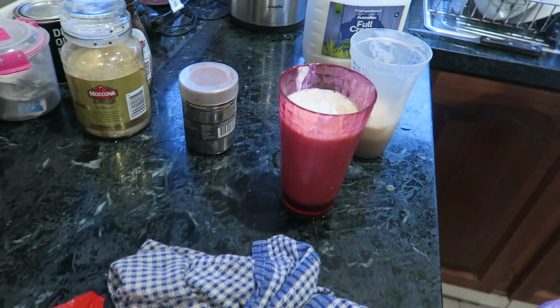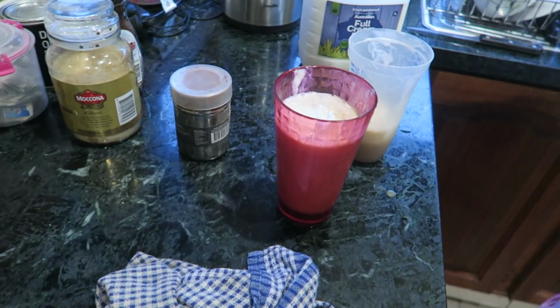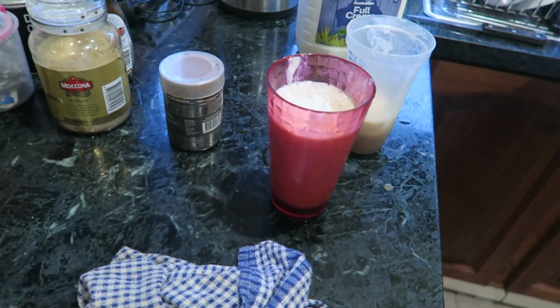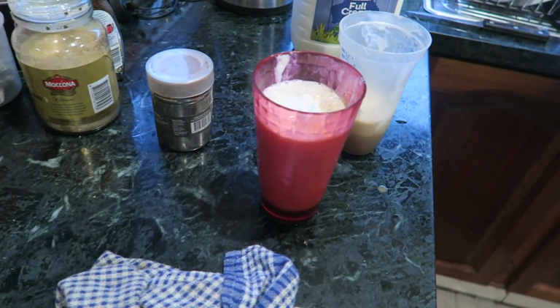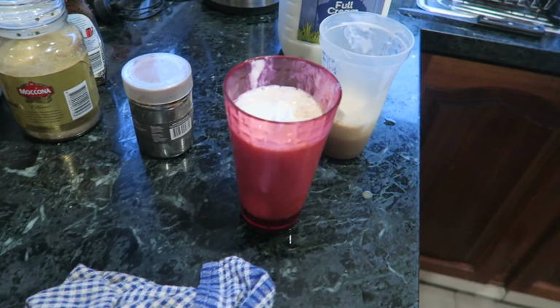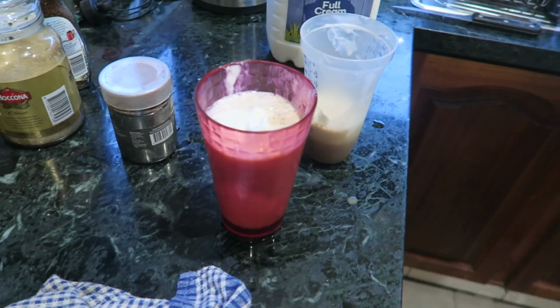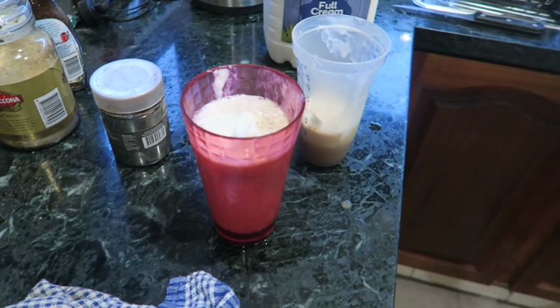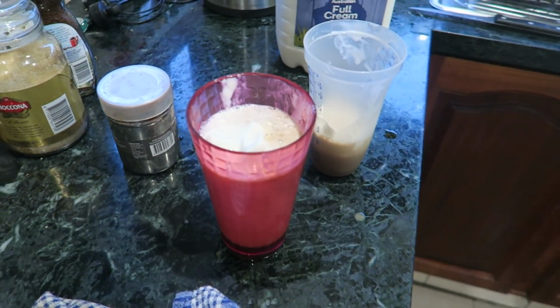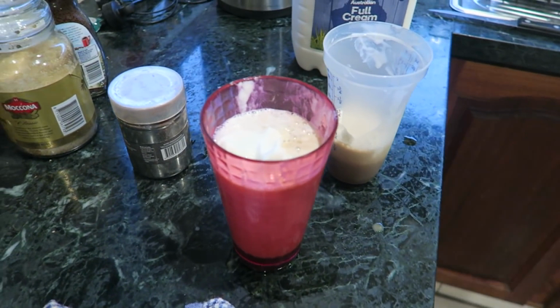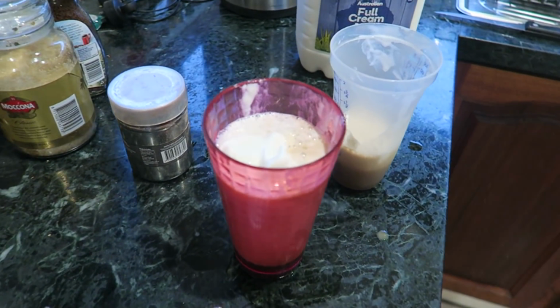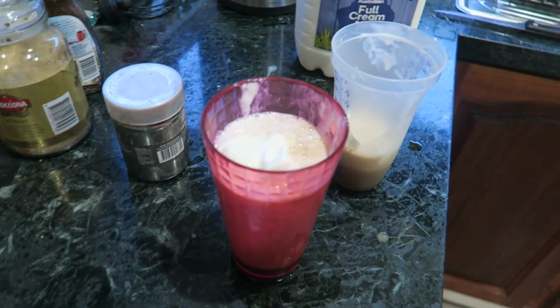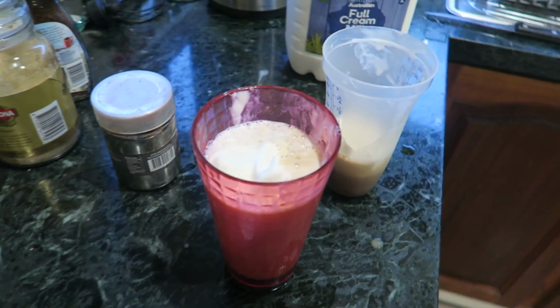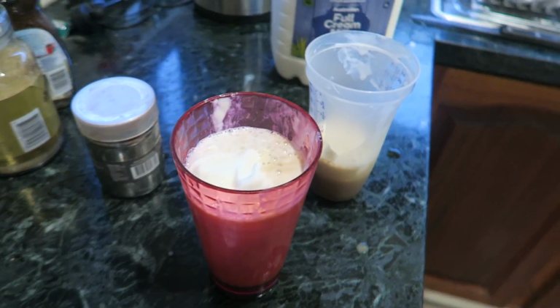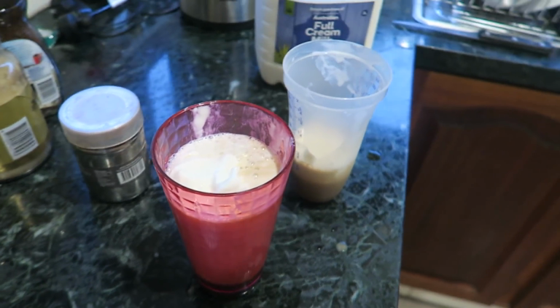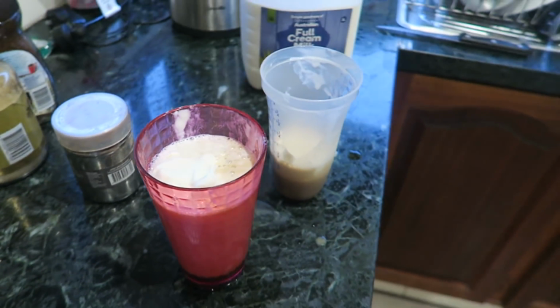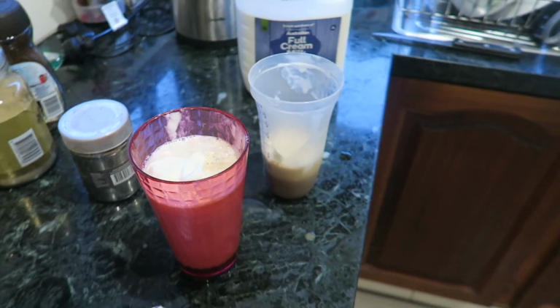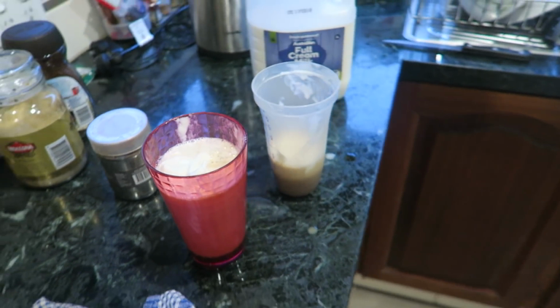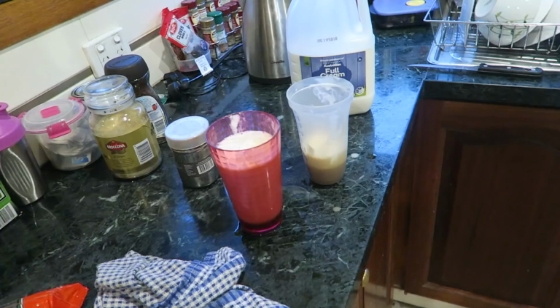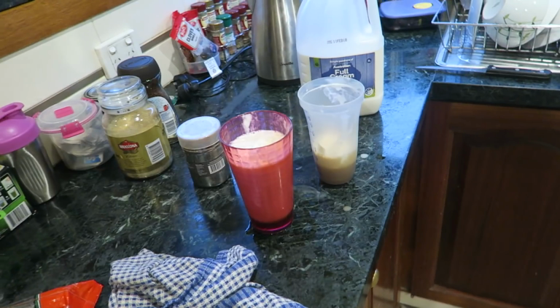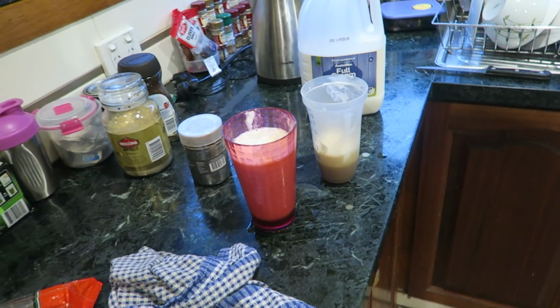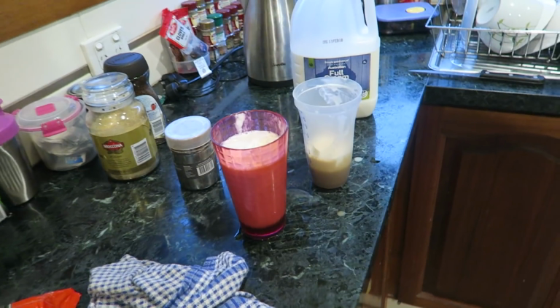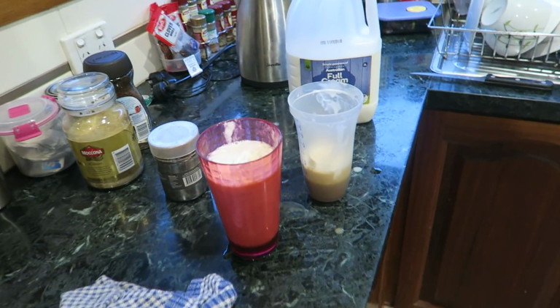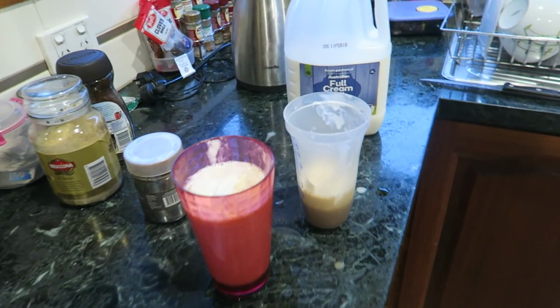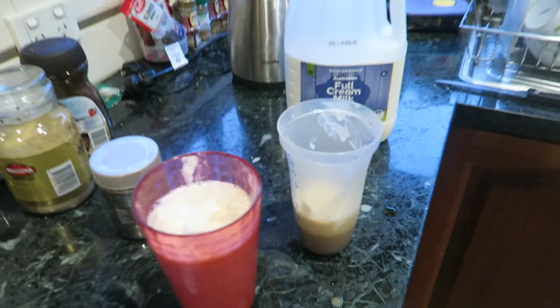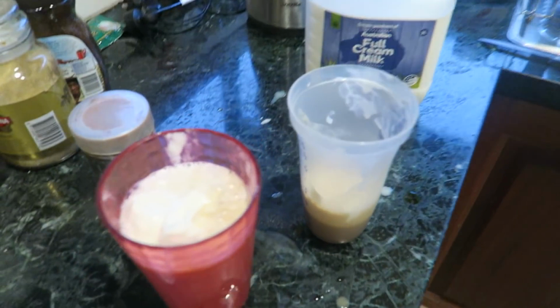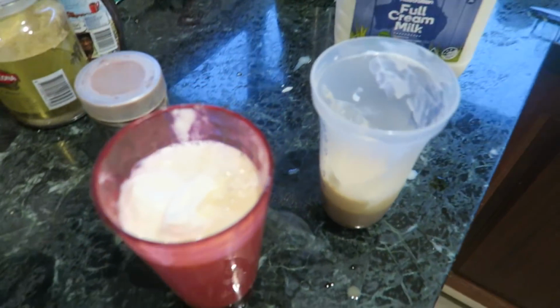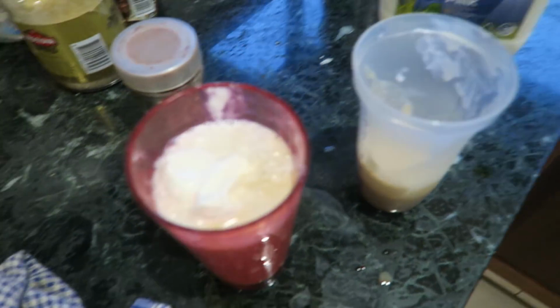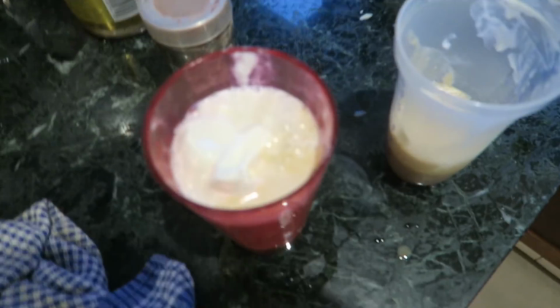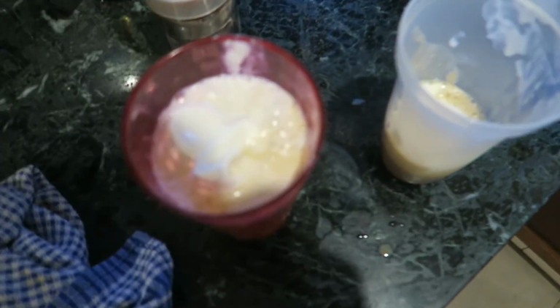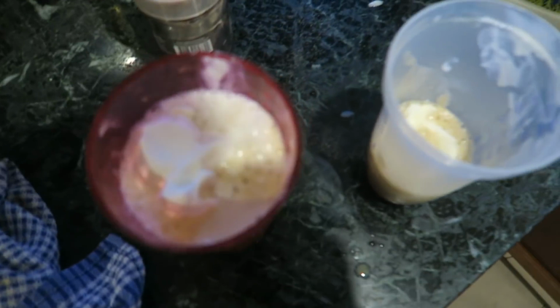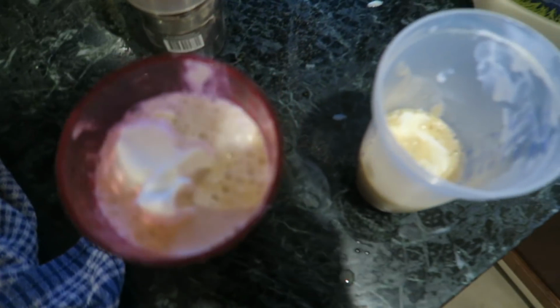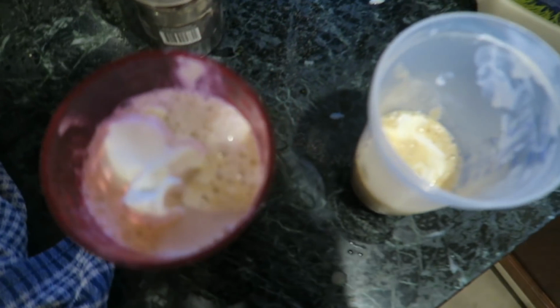Mum's just pumping out the iced coffees — iced coffees for everybody, eh Mum? Yeah.